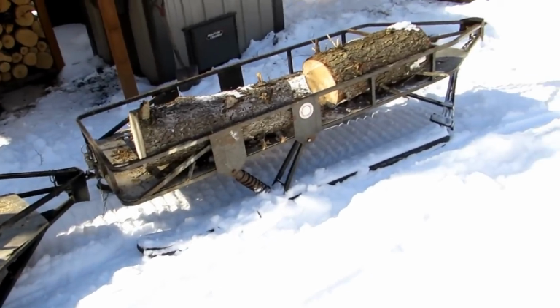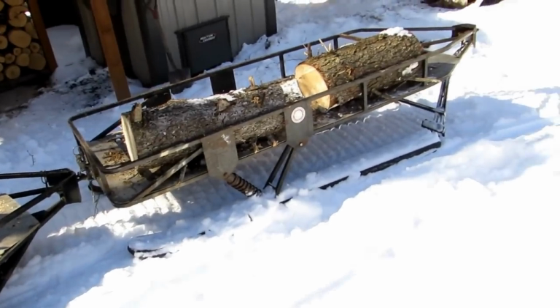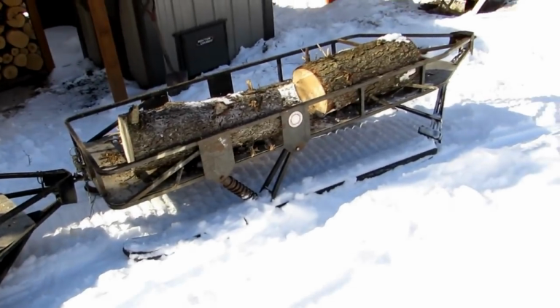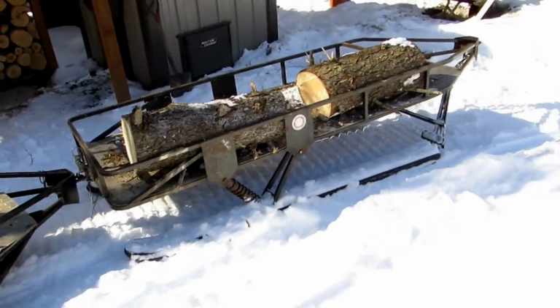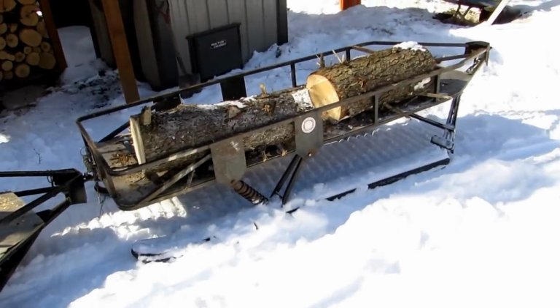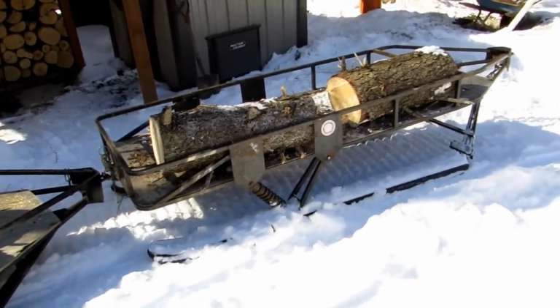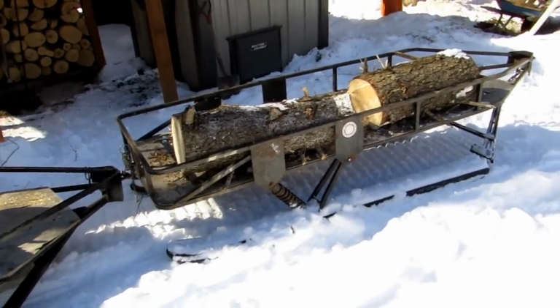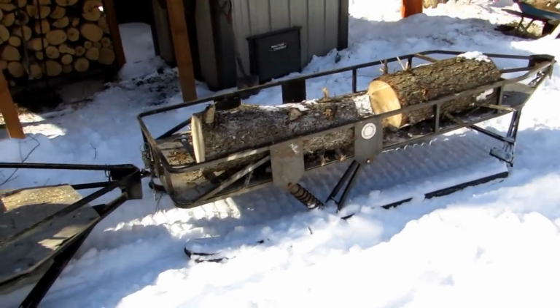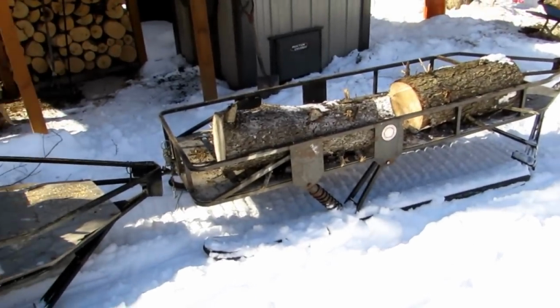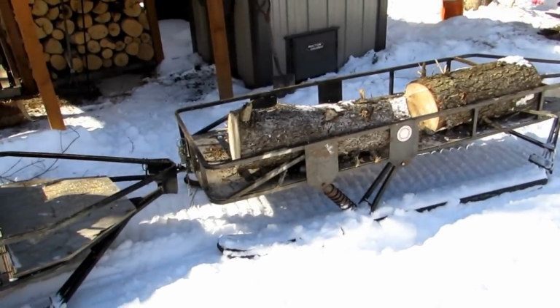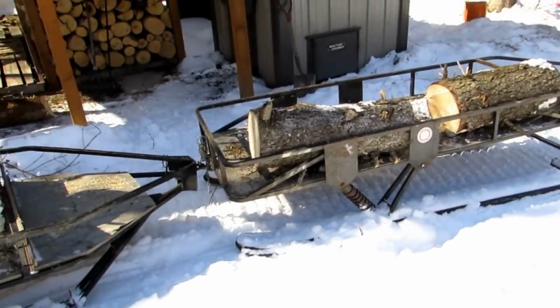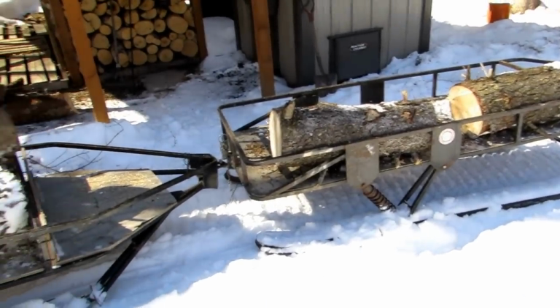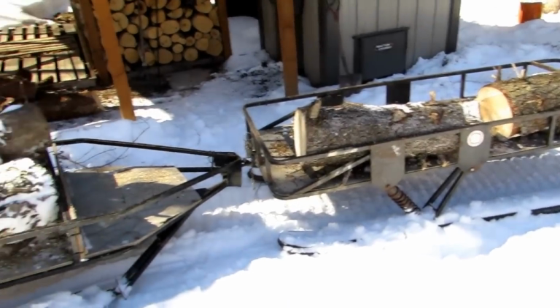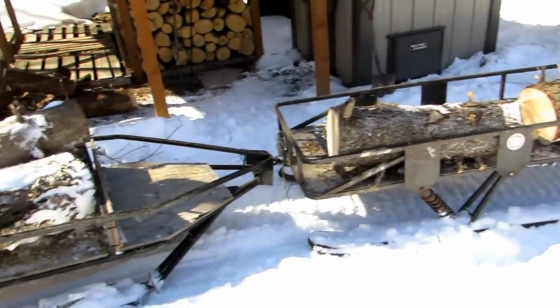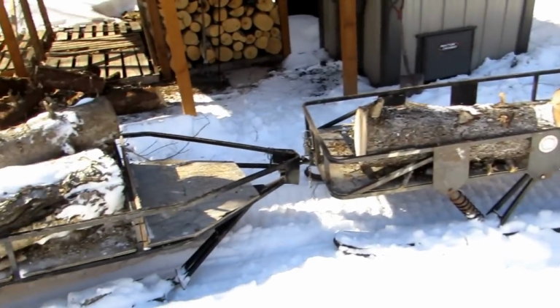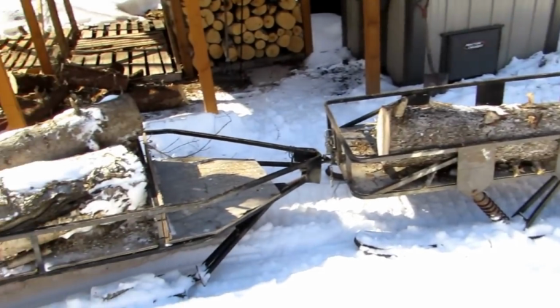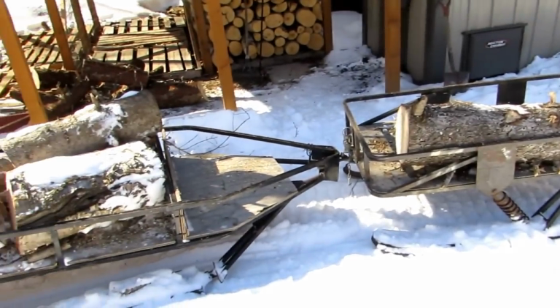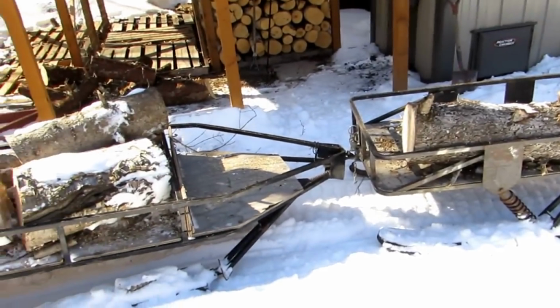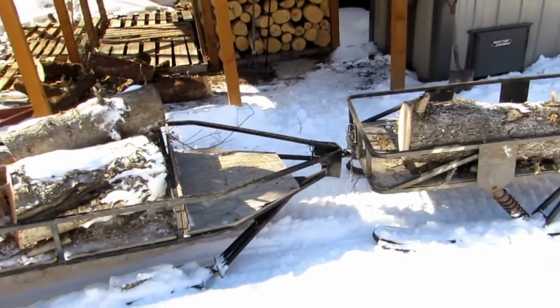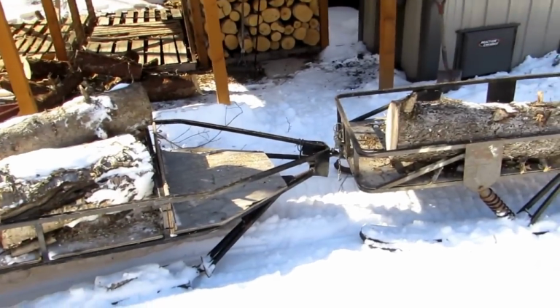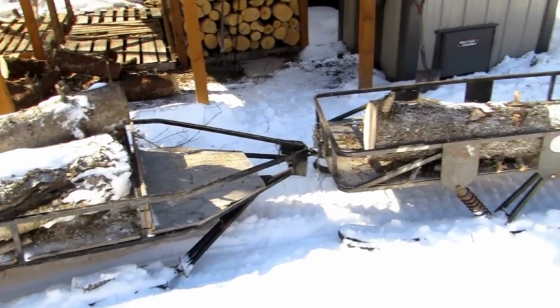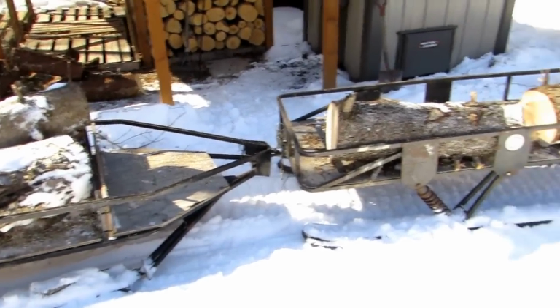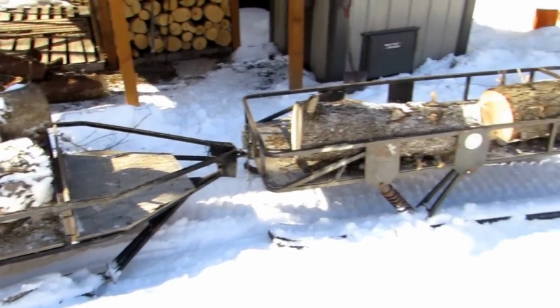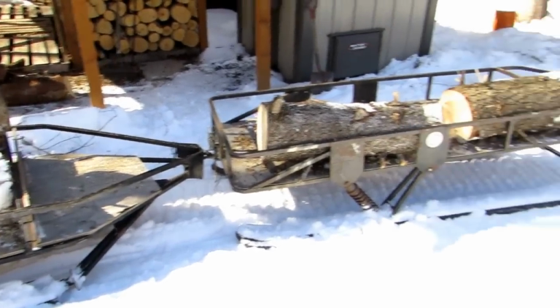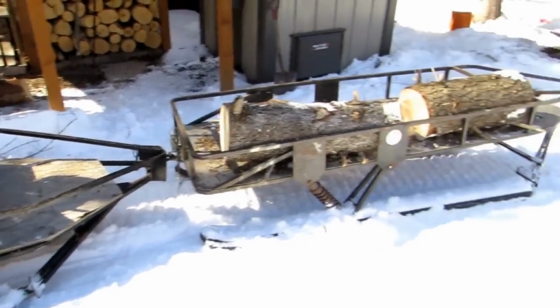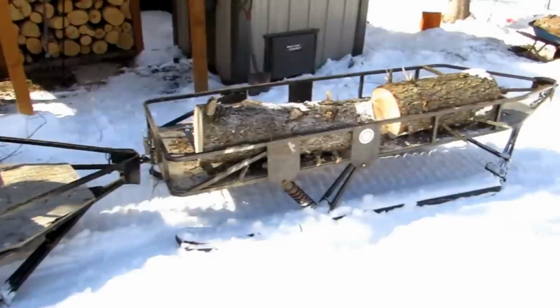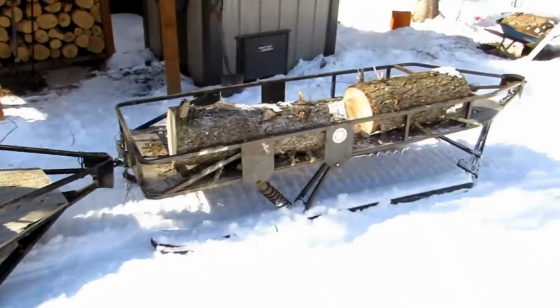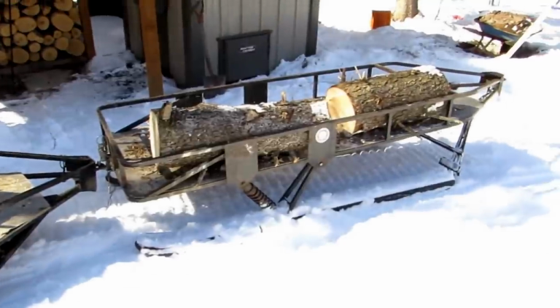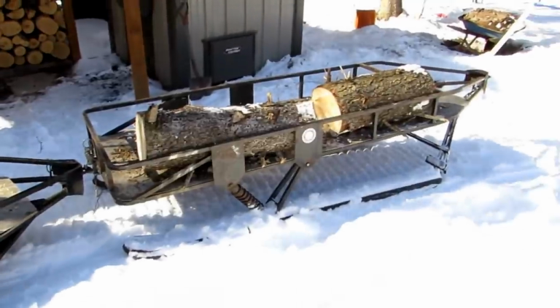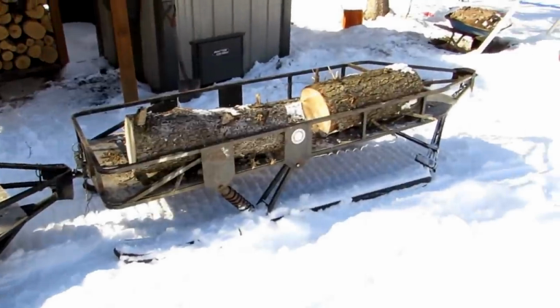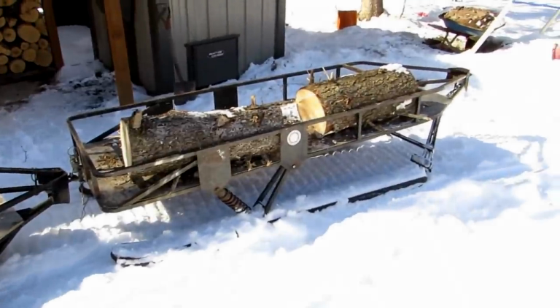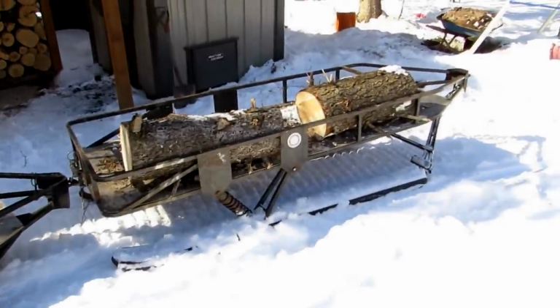I make them myself. I bend all the corners out of square tubing, but I don't sell them.